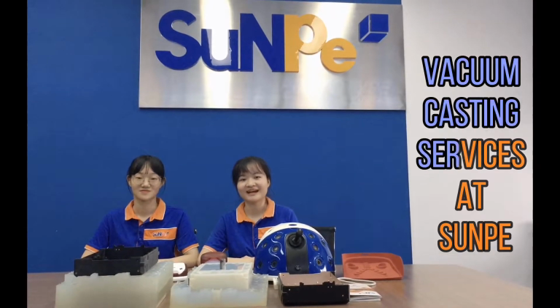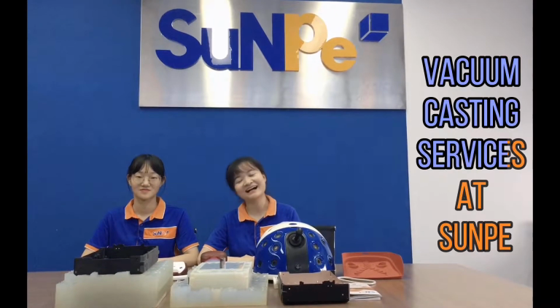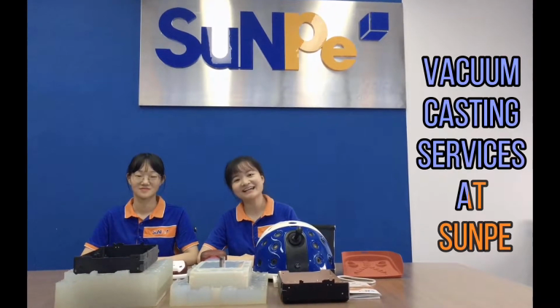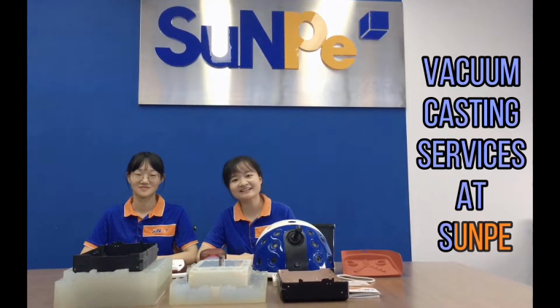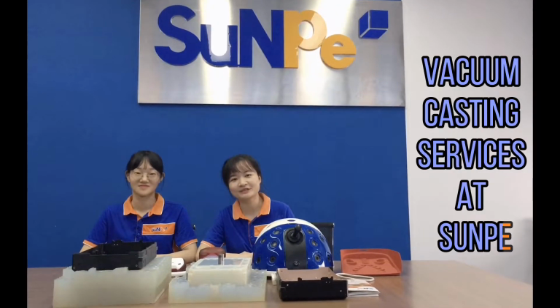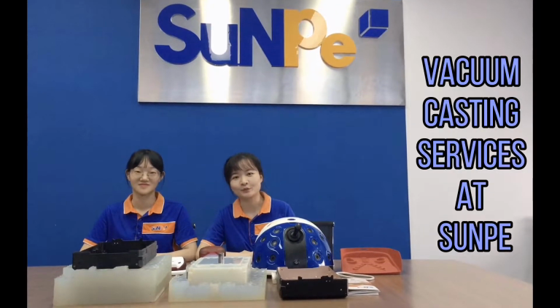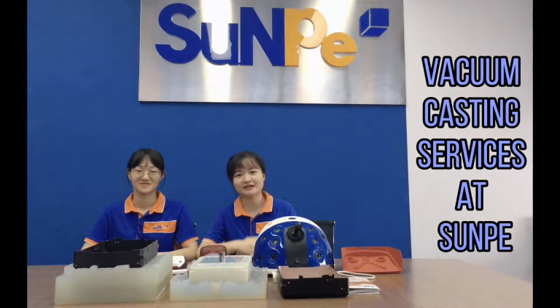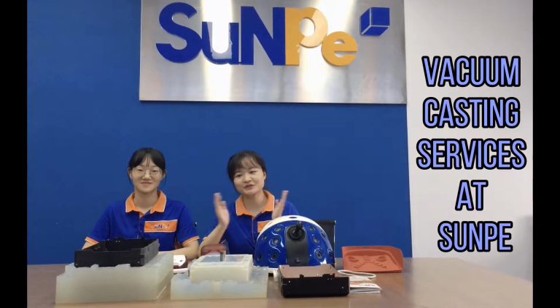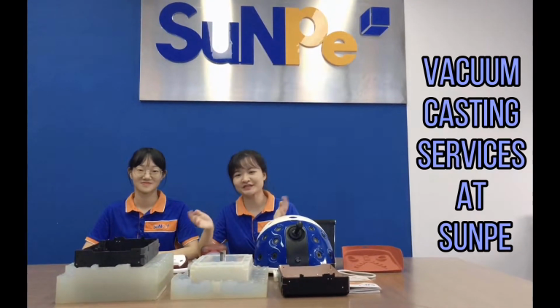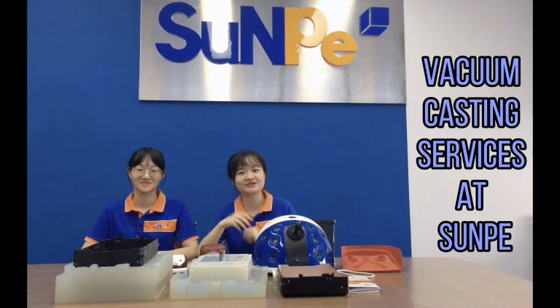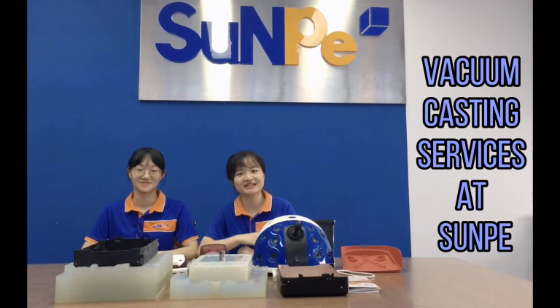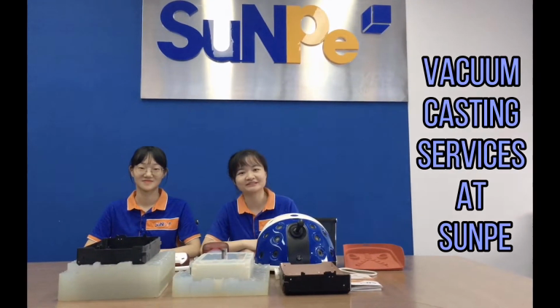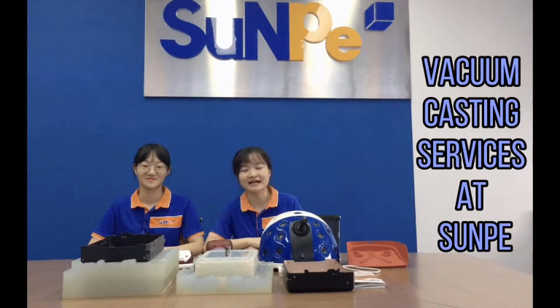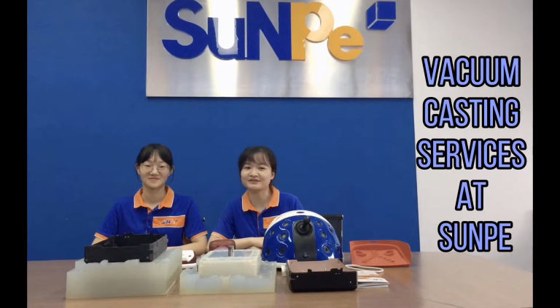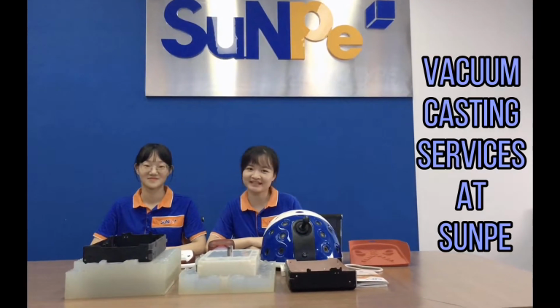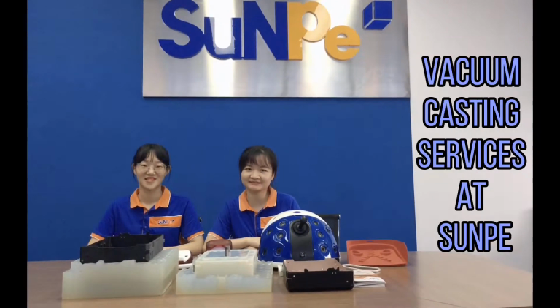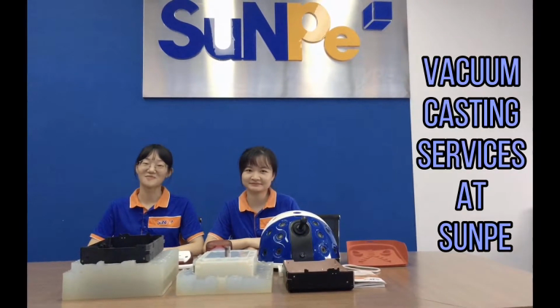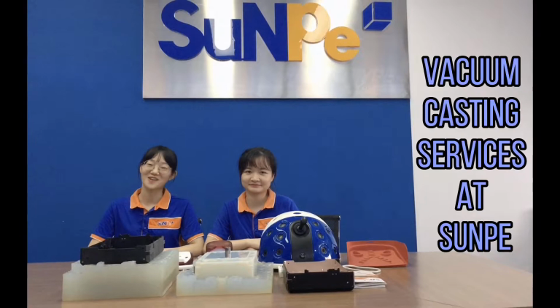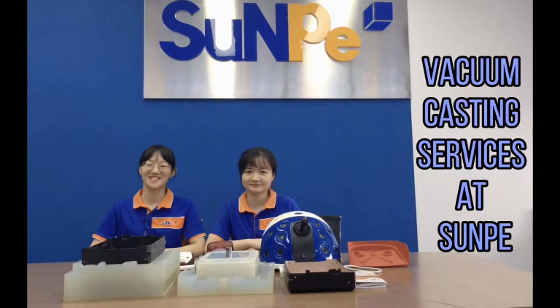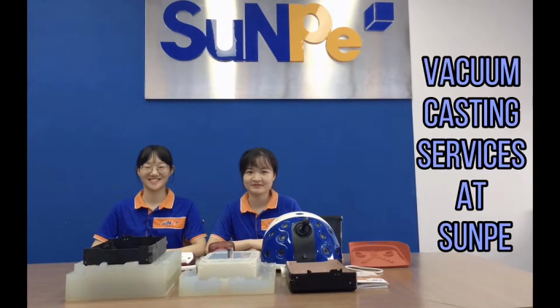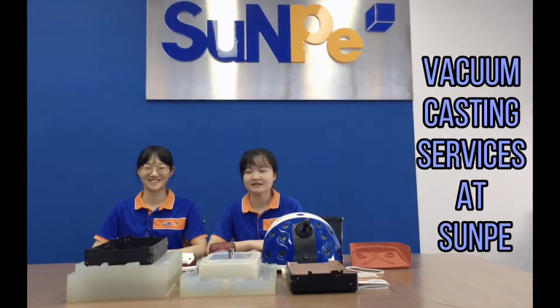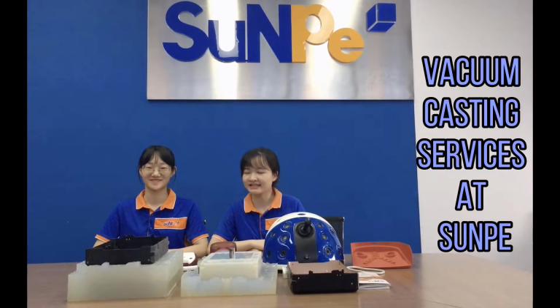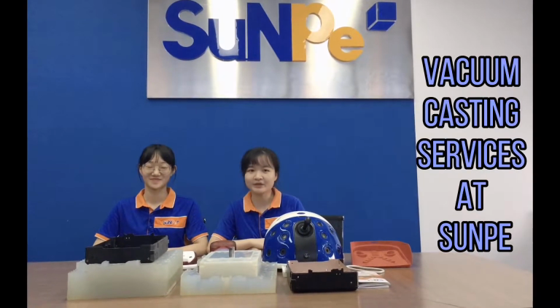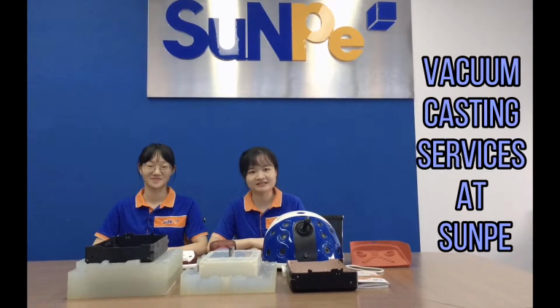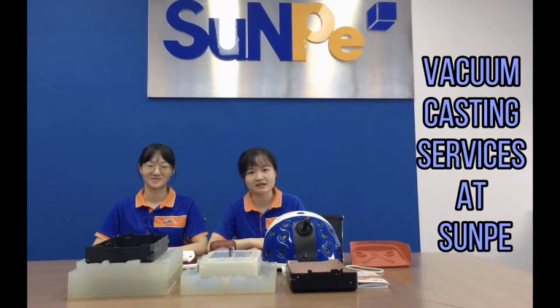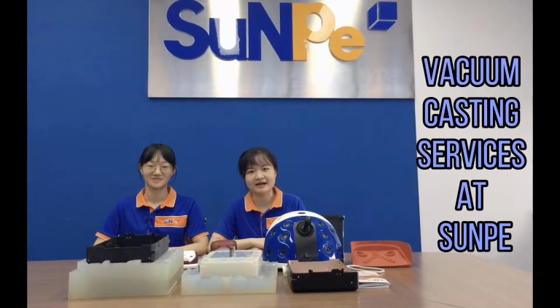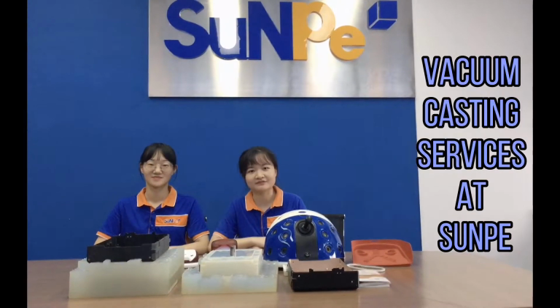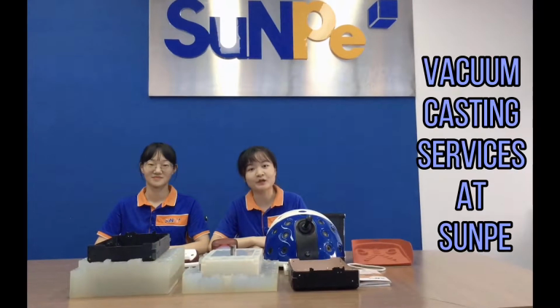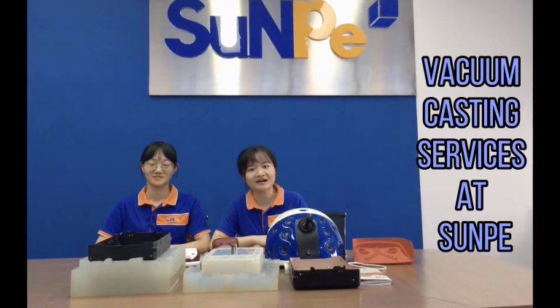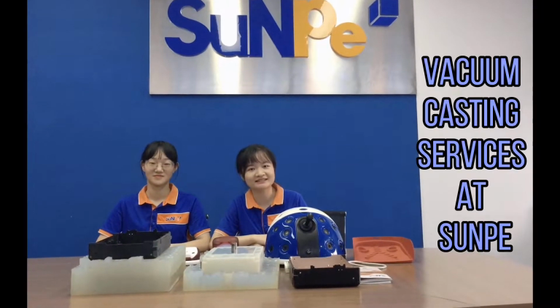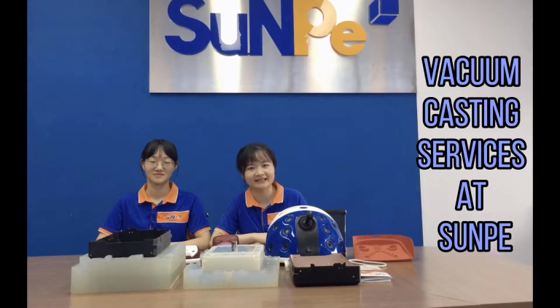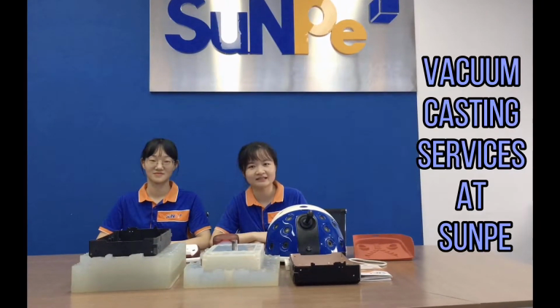Hi guys, welcome to Sunpee's channel. I'm Sophia. I'm Iris. Today we're going to talk about vacuum casting.